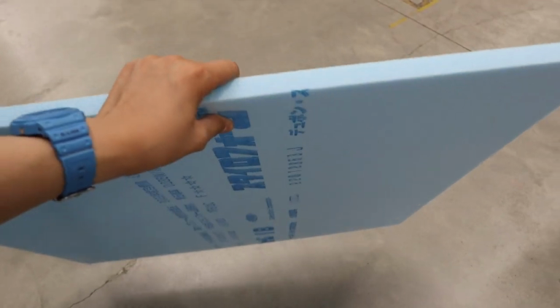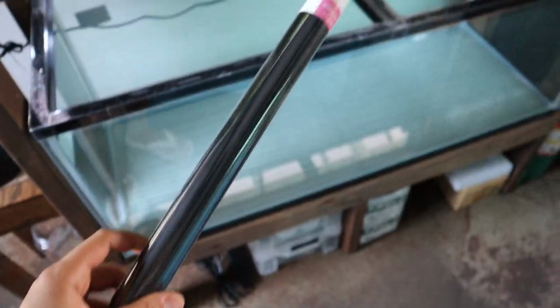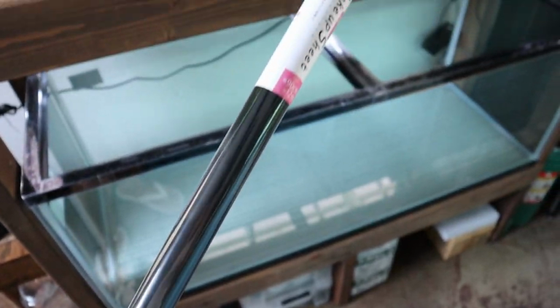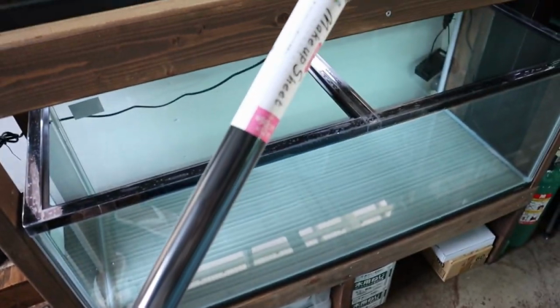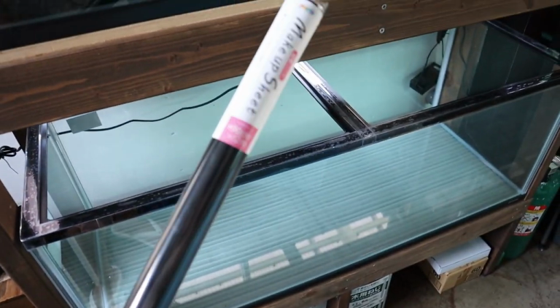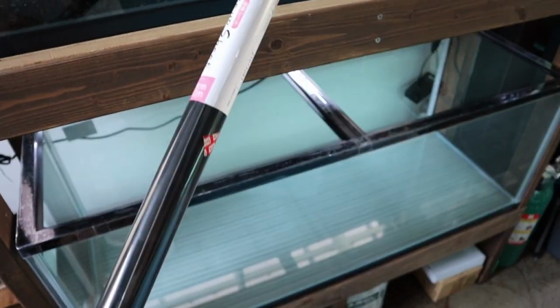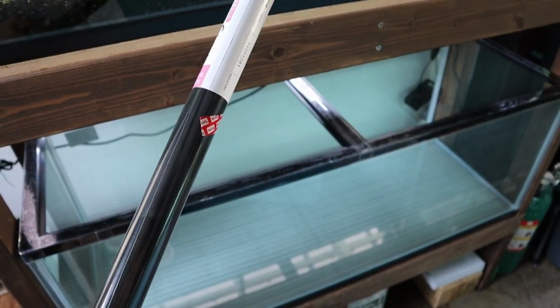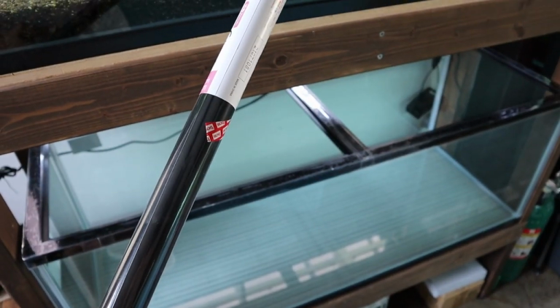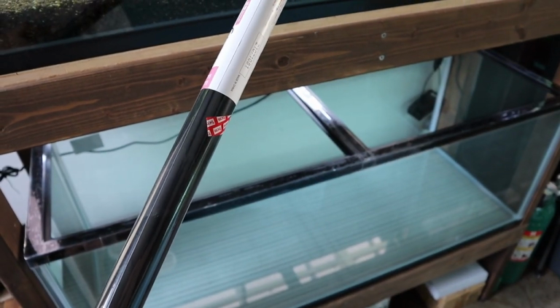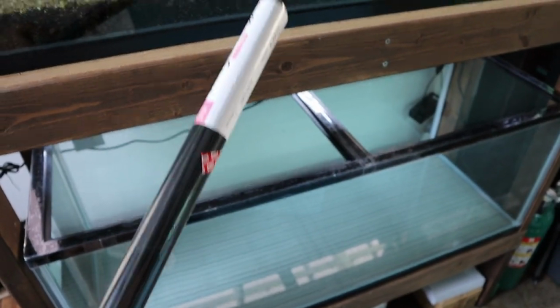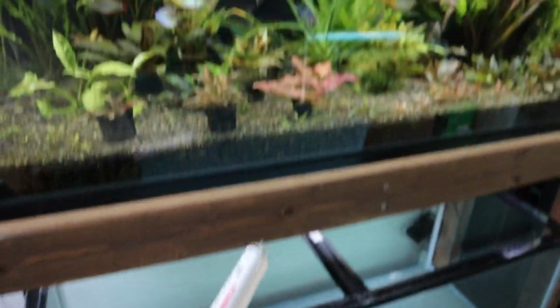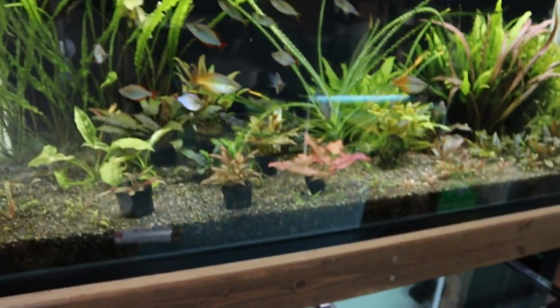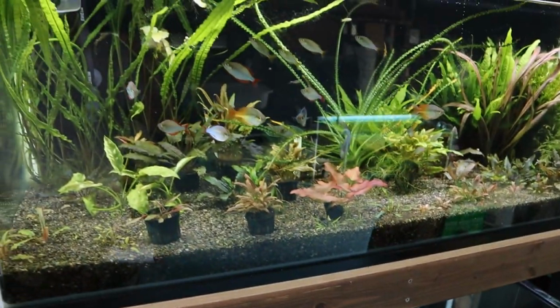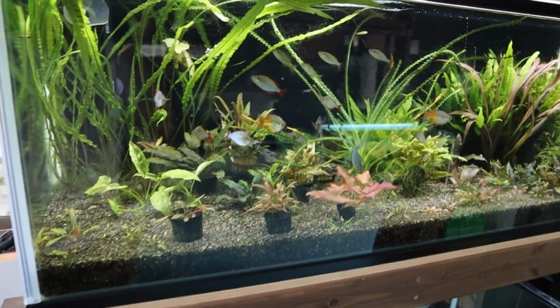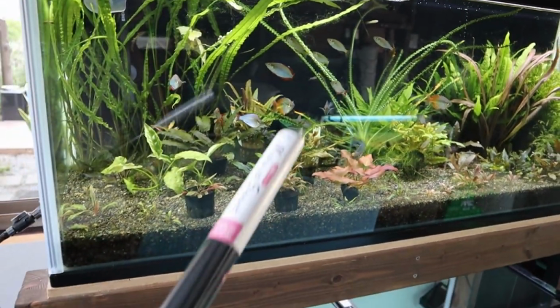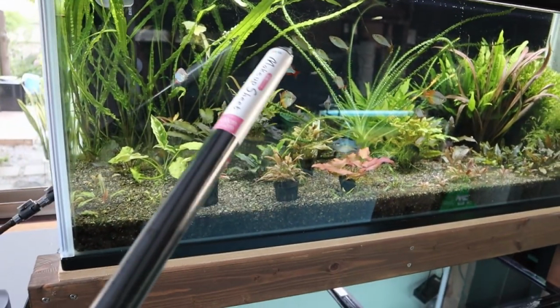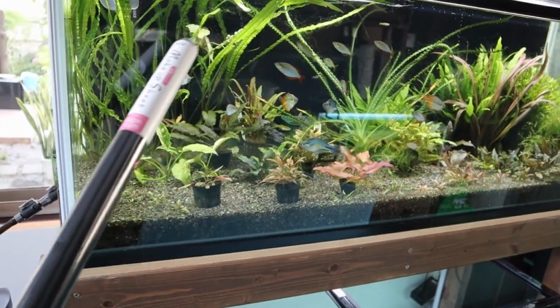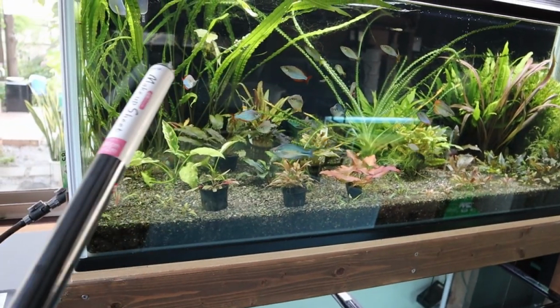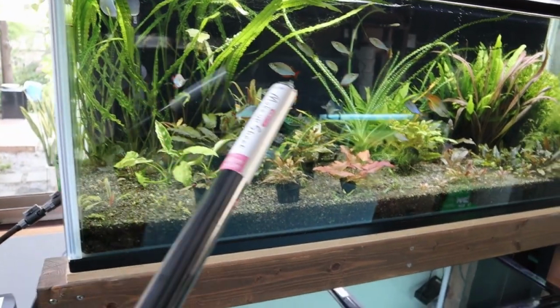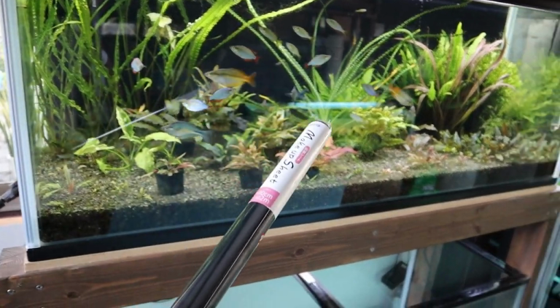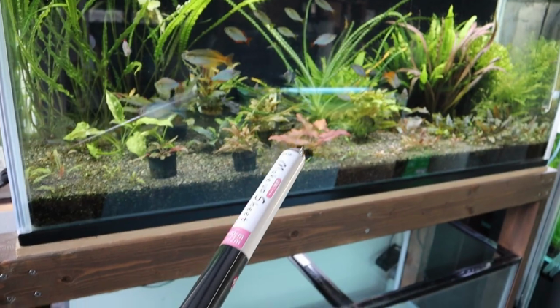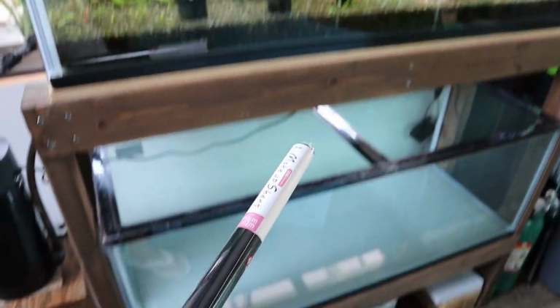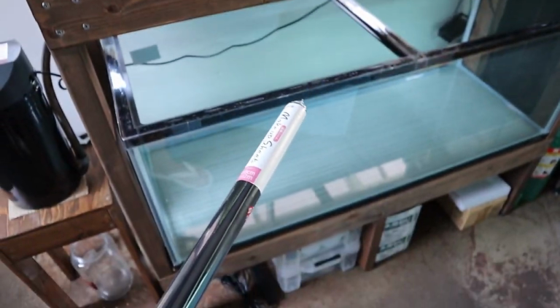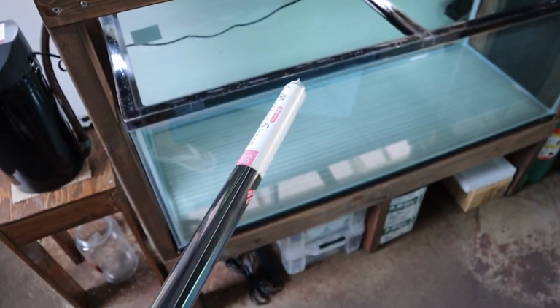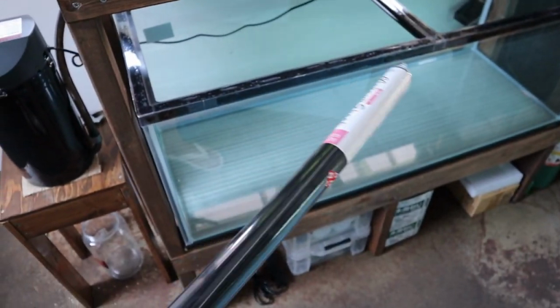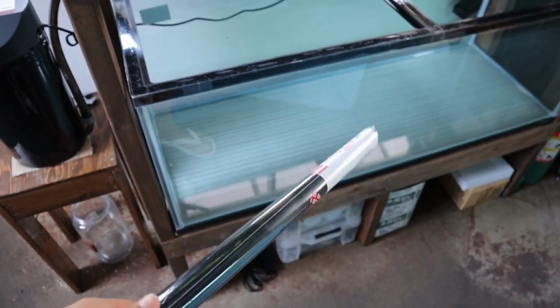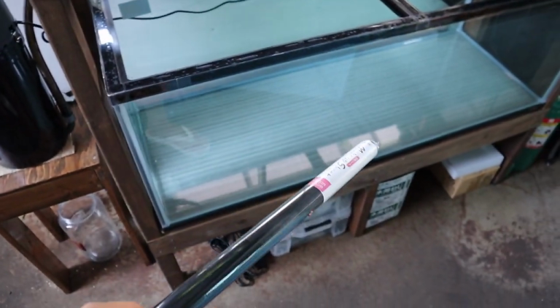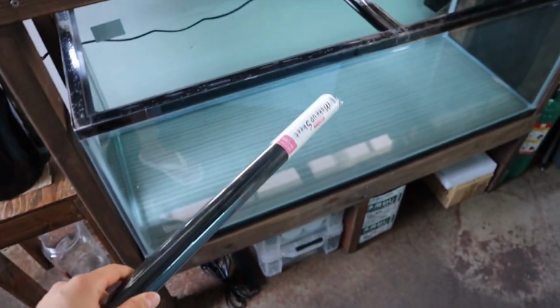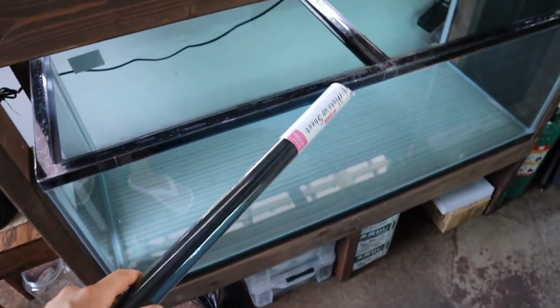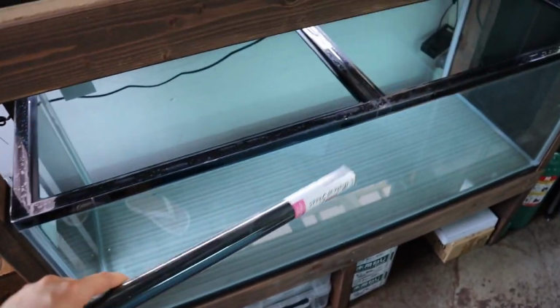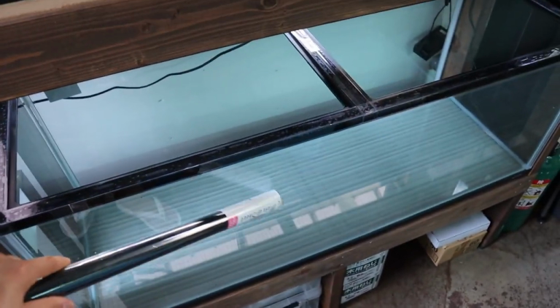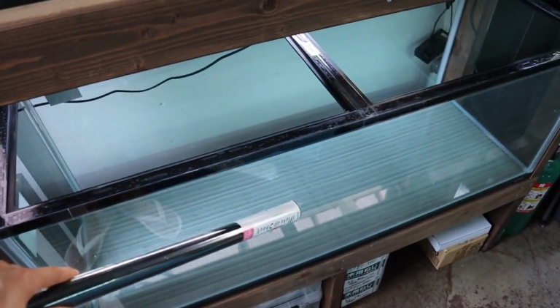I've got the black sticker paper — the same exact thing that's on all my other tanks in the fish room. Let's go ahead and stick it on this tank.